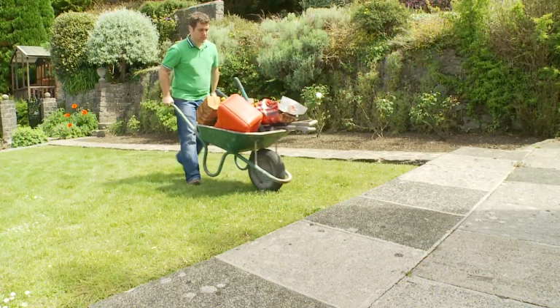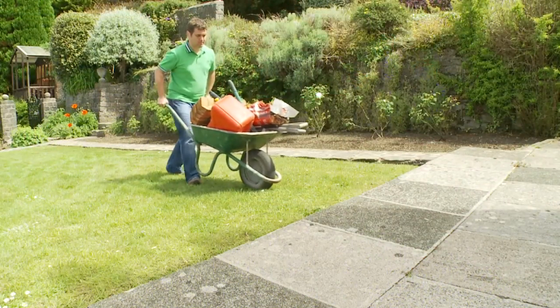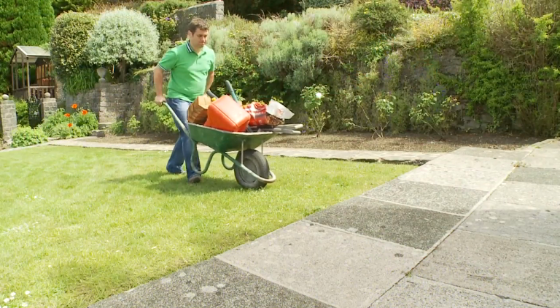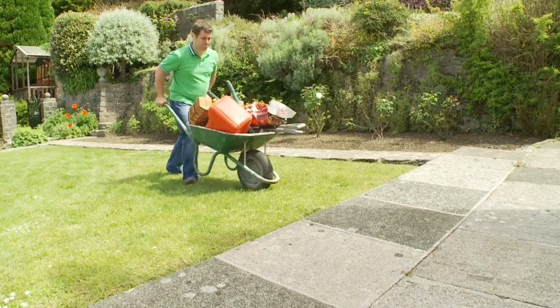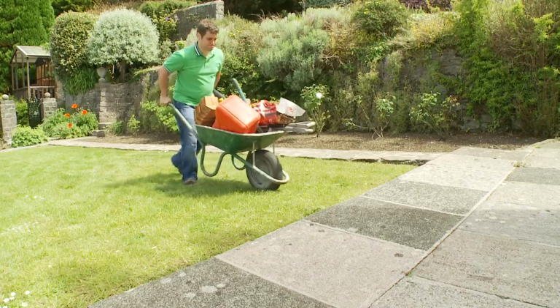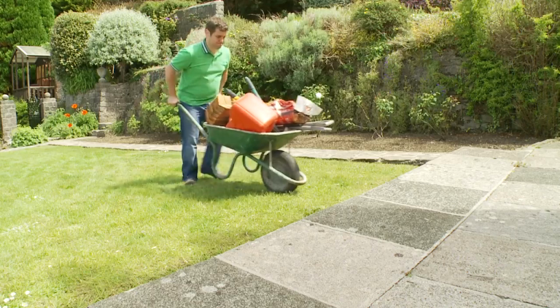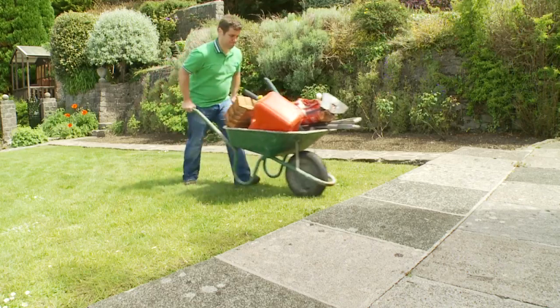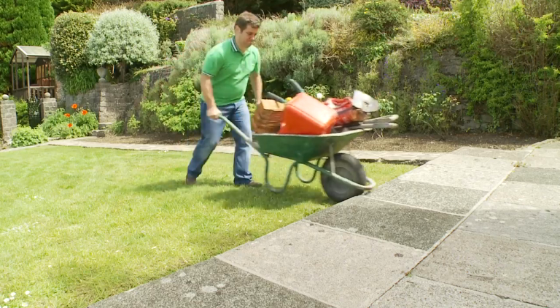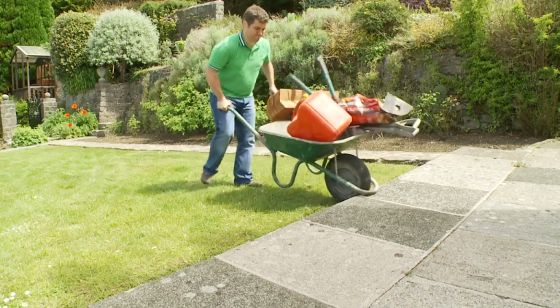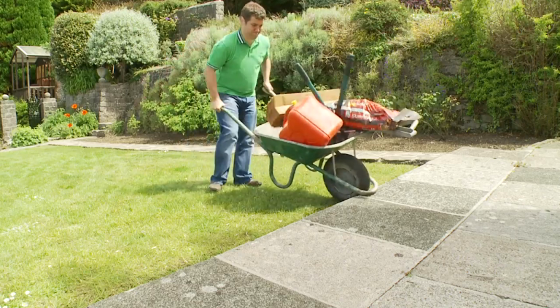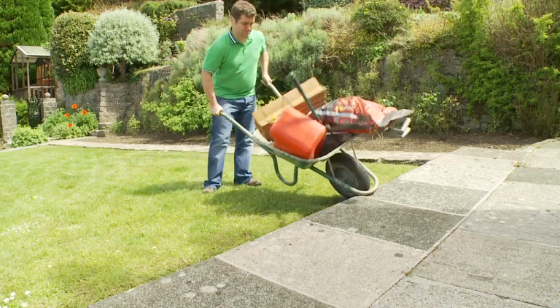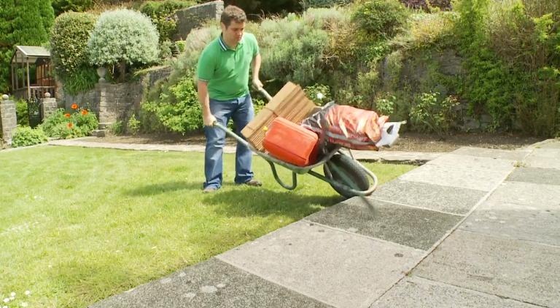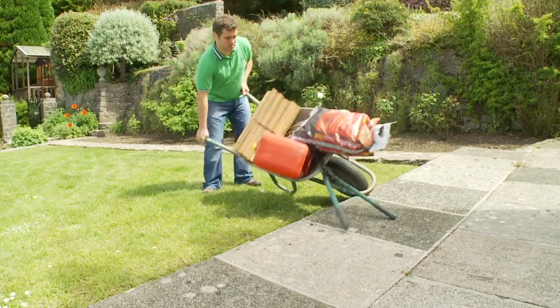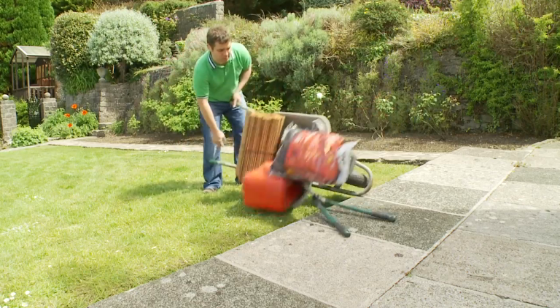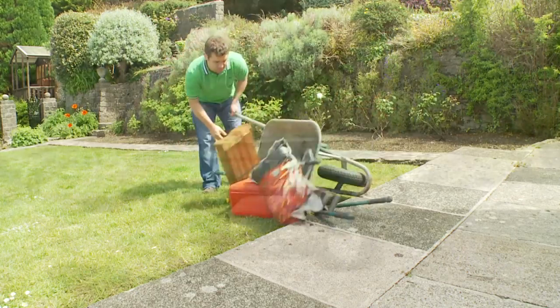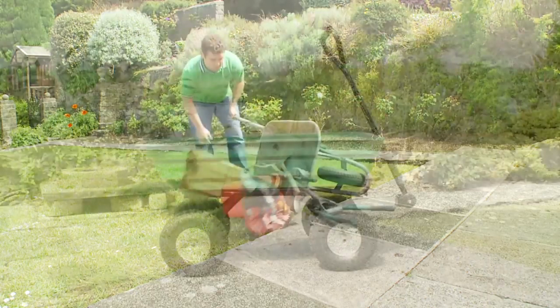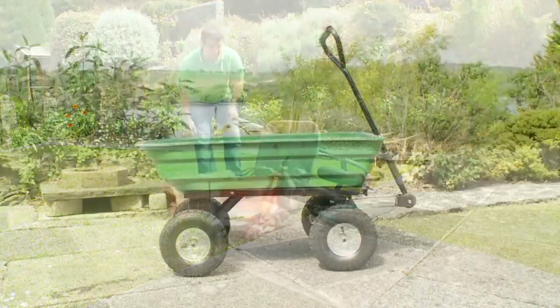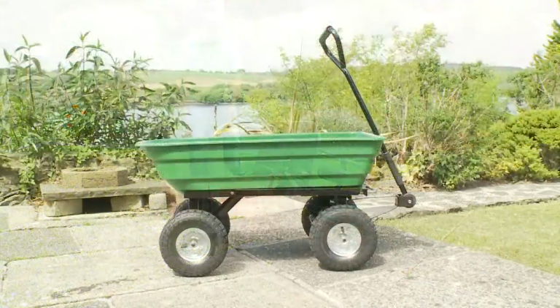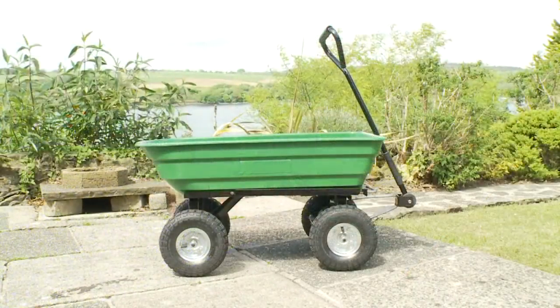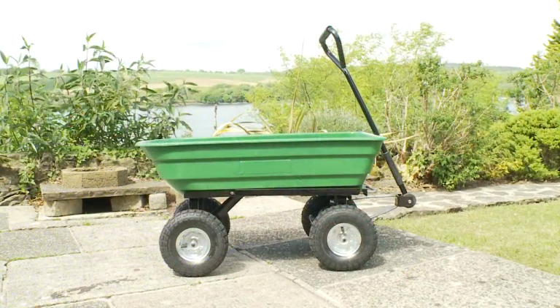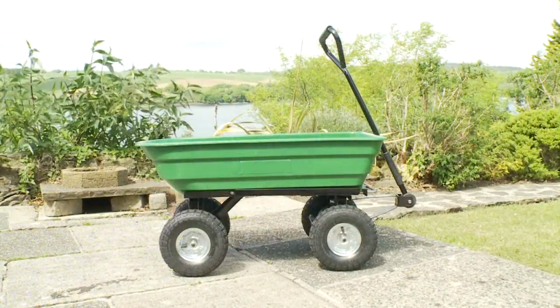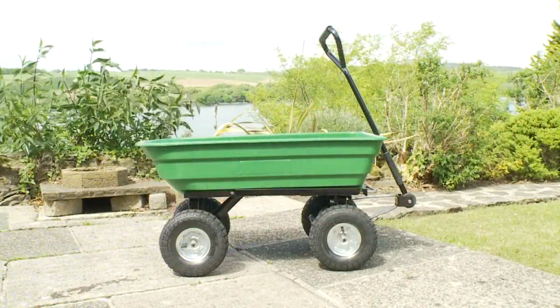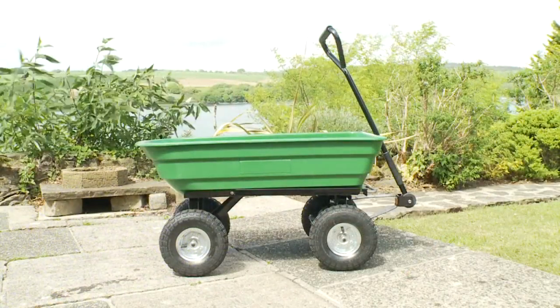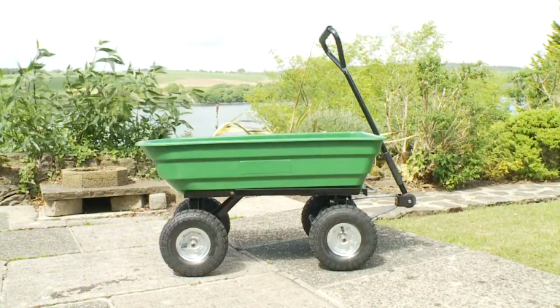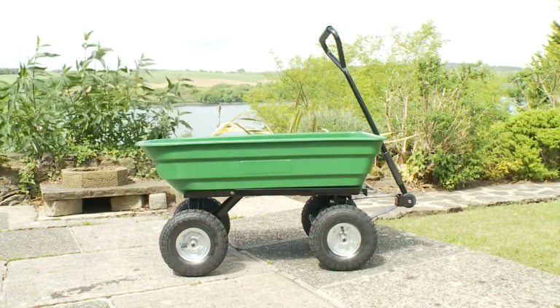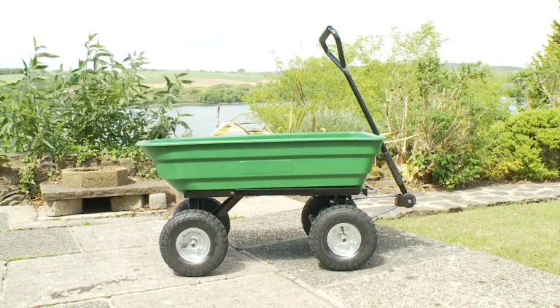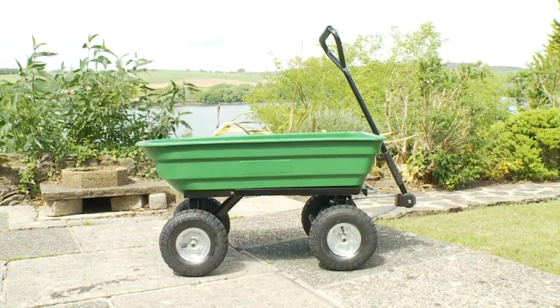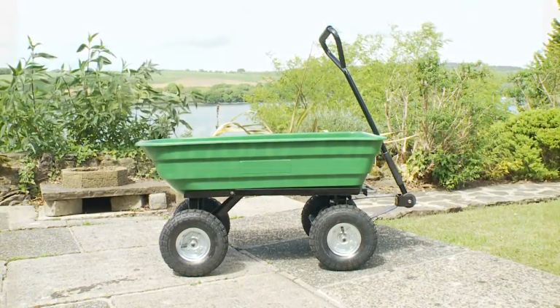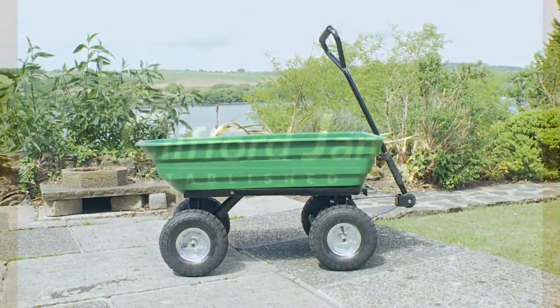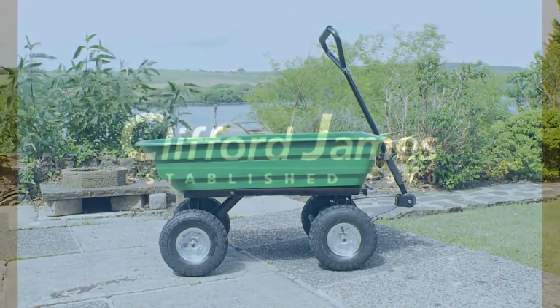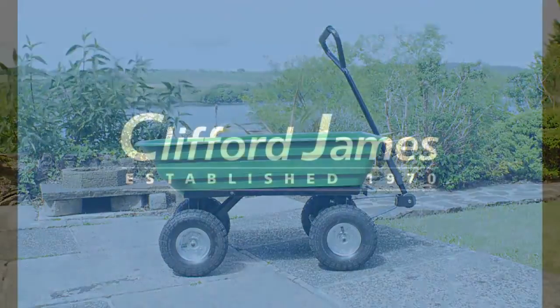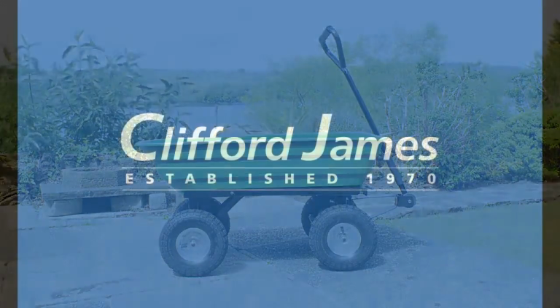So put an end to using heavy wheelbarrows or struggling to carry everything yourself. Order your Garden Gear Garden Trolley today.